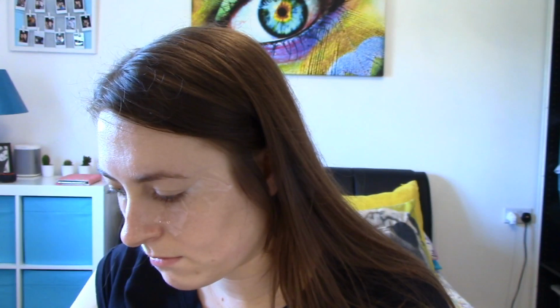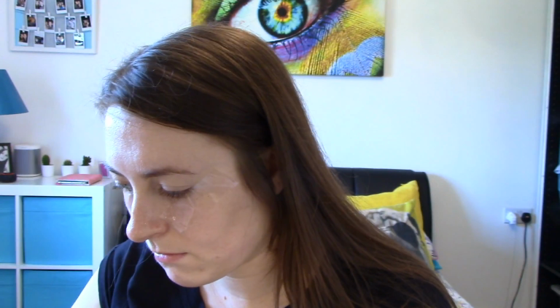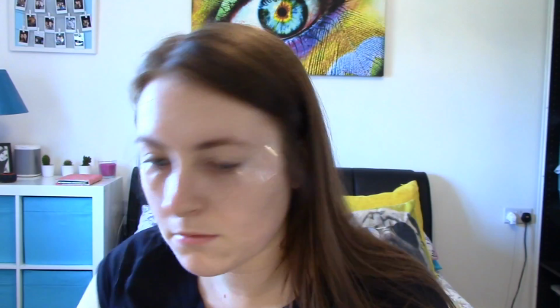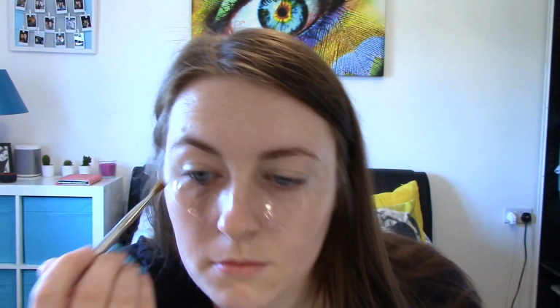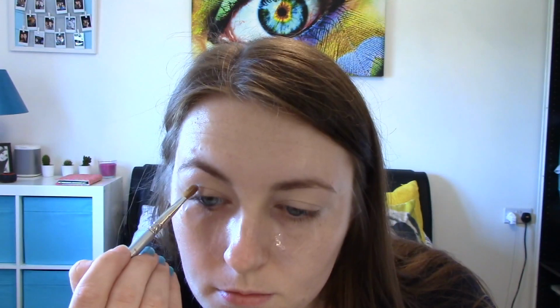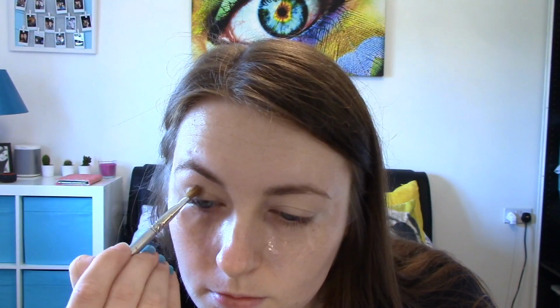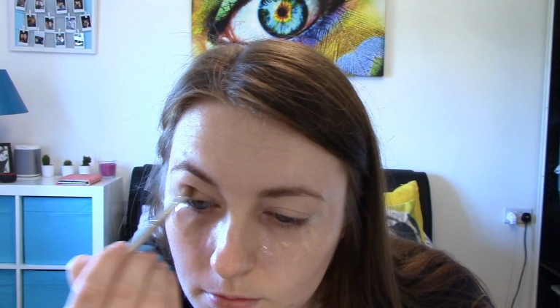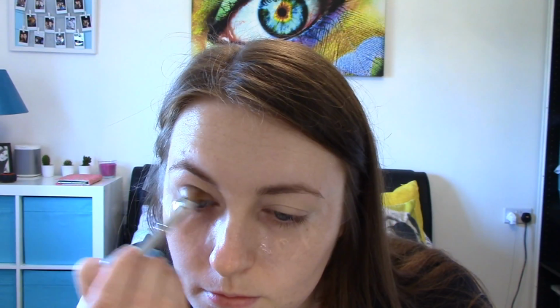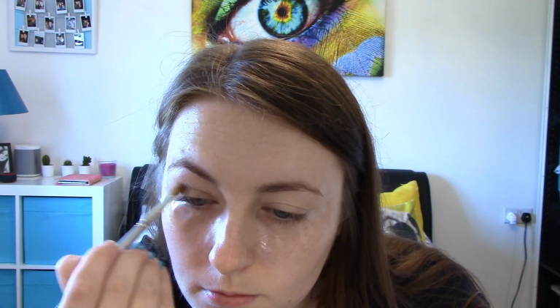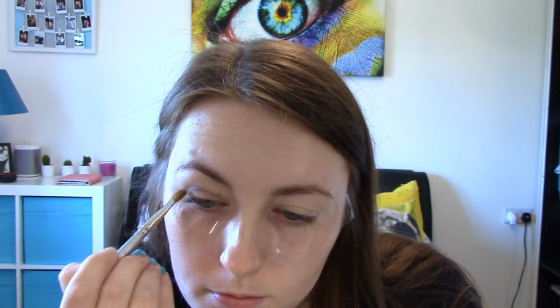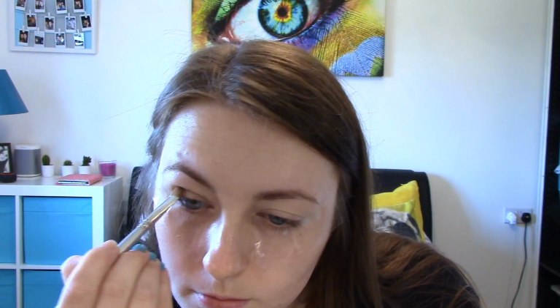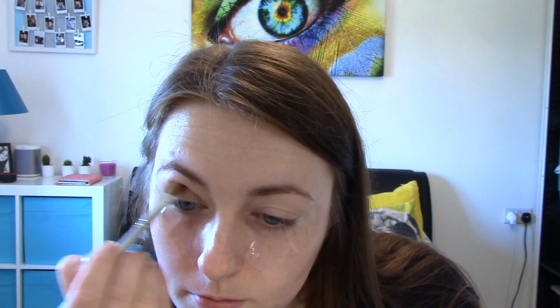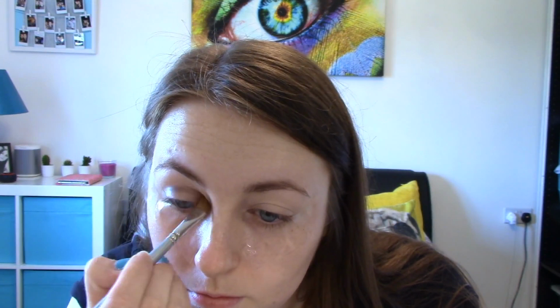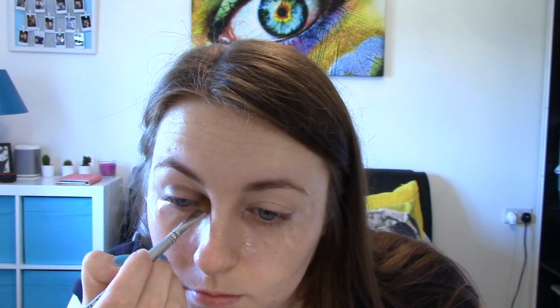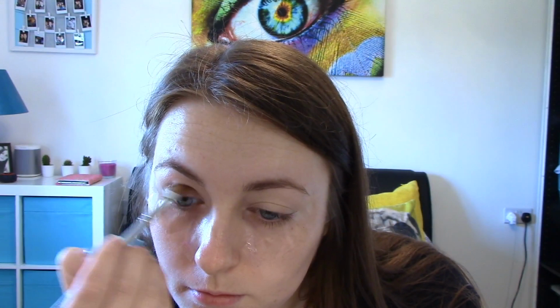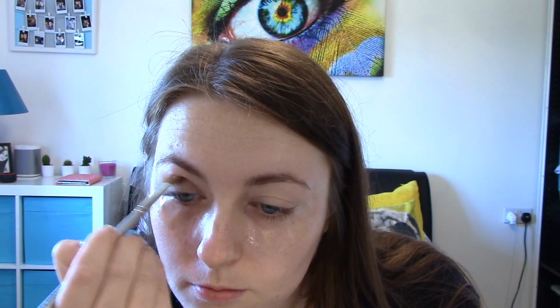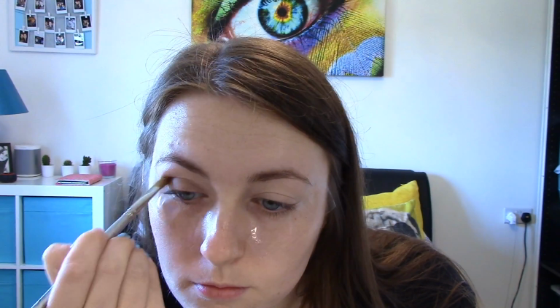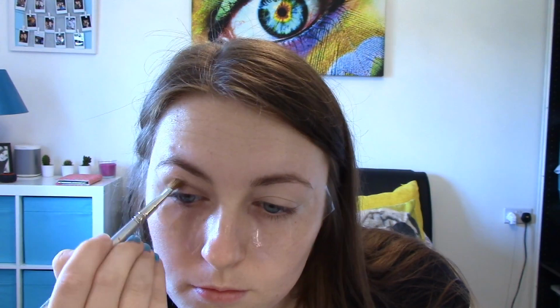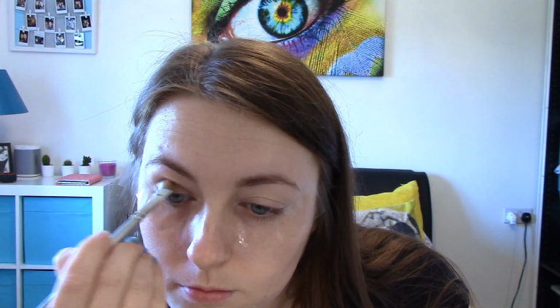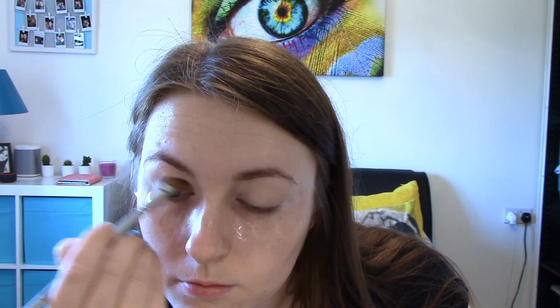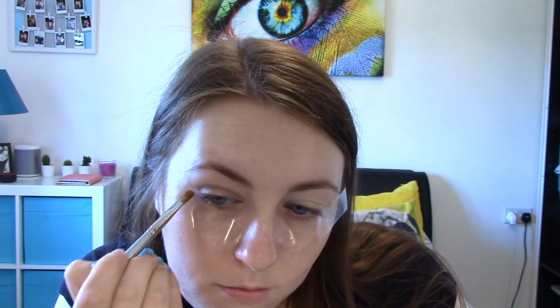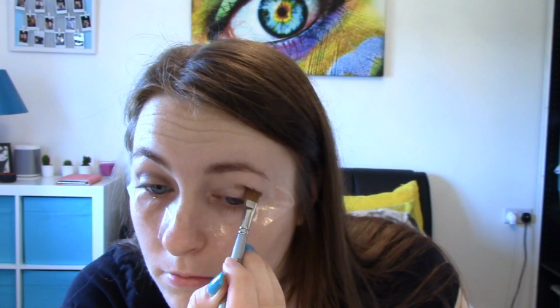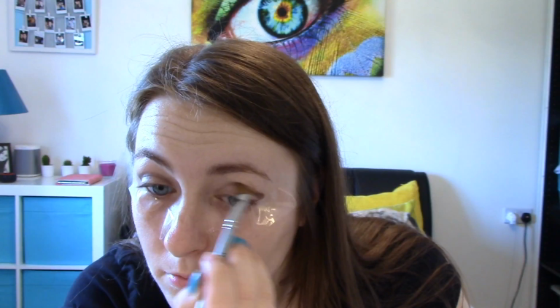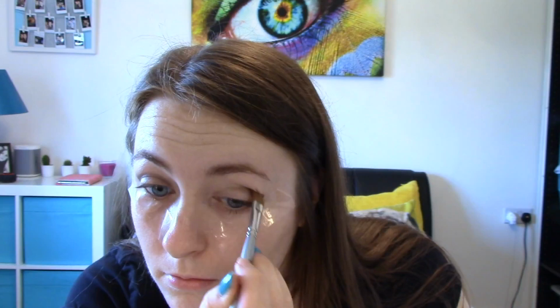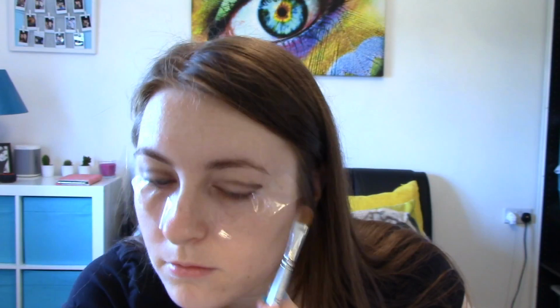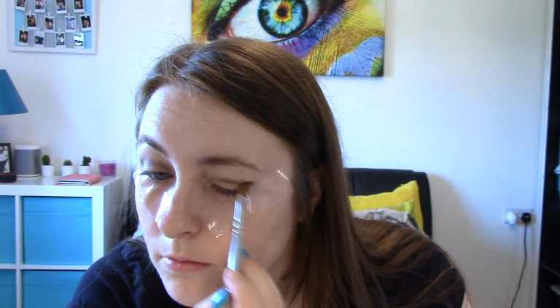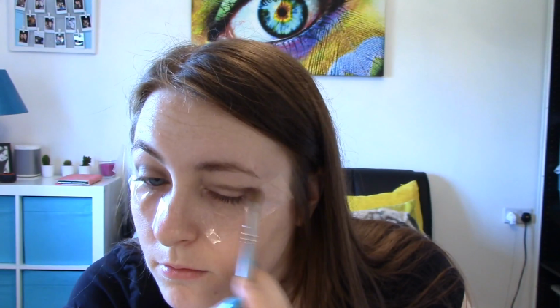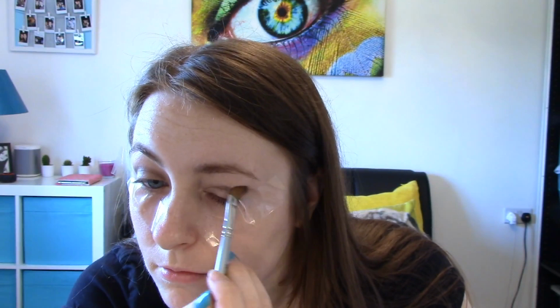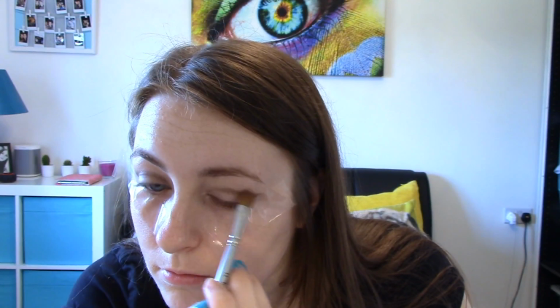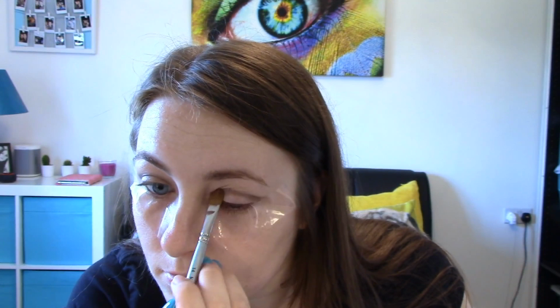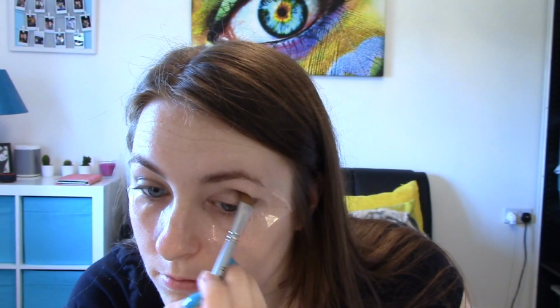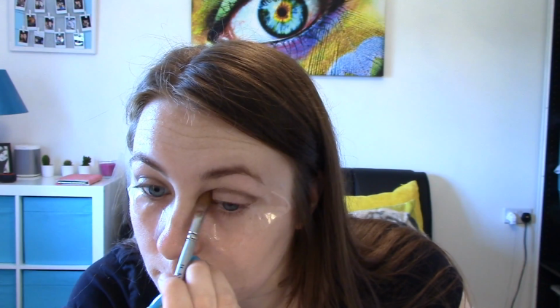I'm just applying some concealer onto my eyes as my base, and then I'm smudging some brown eyeshadow into my crease just to start us off.